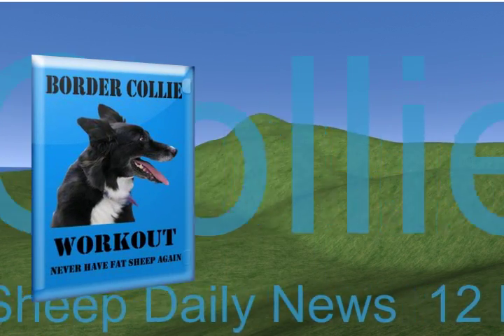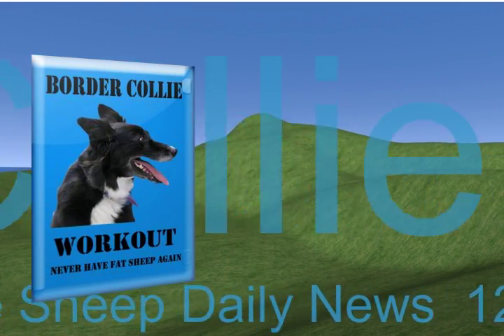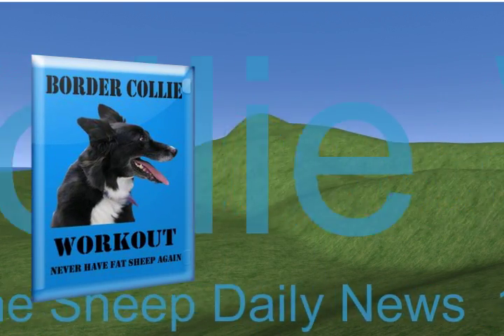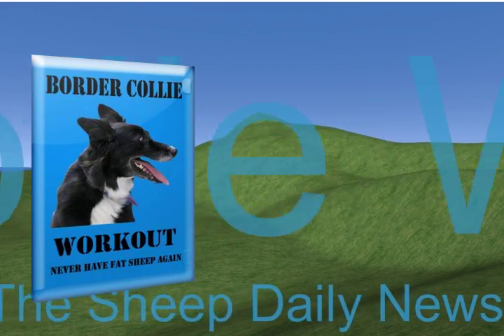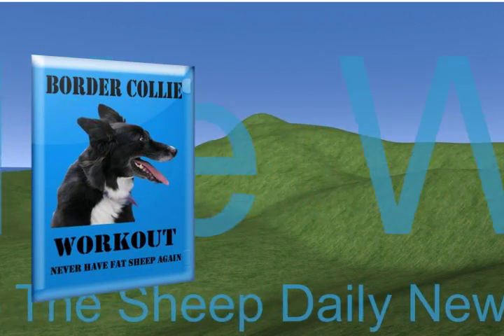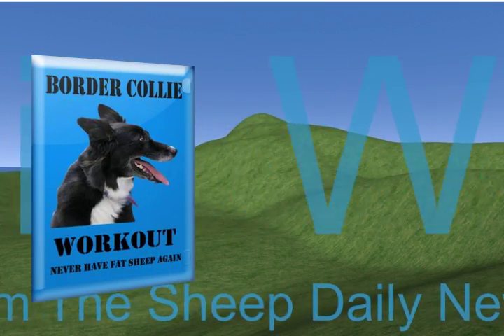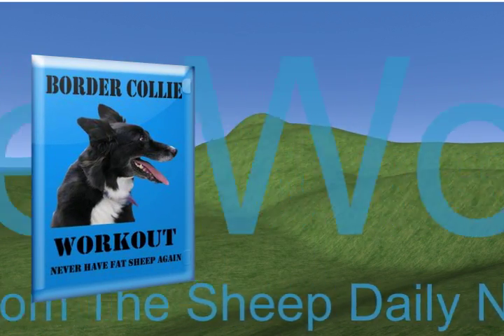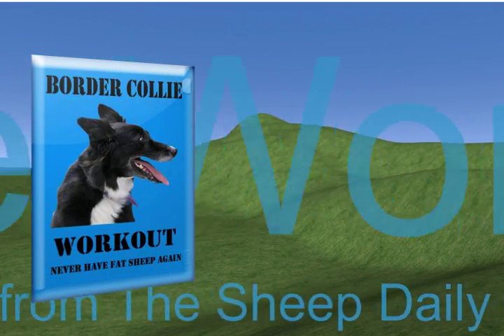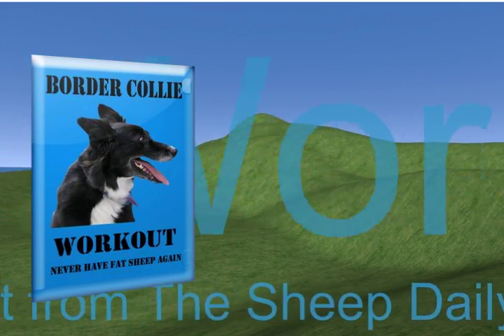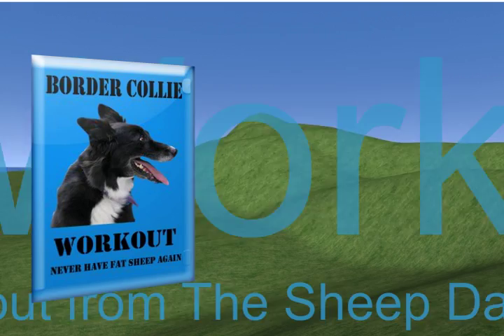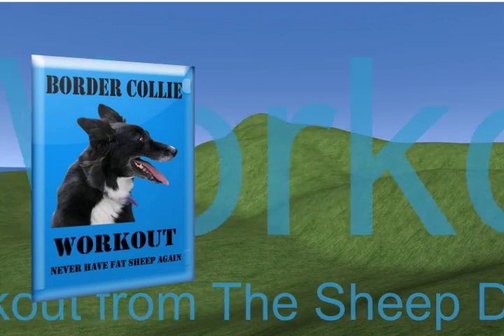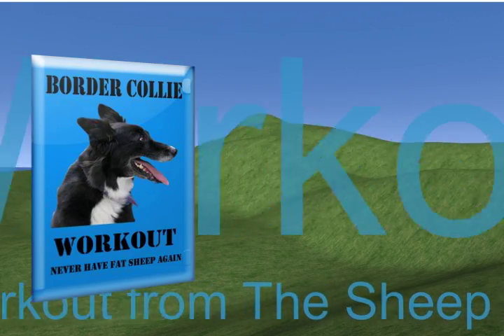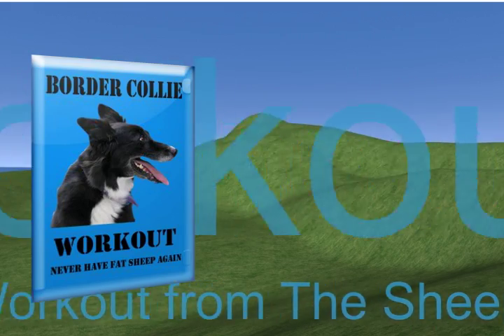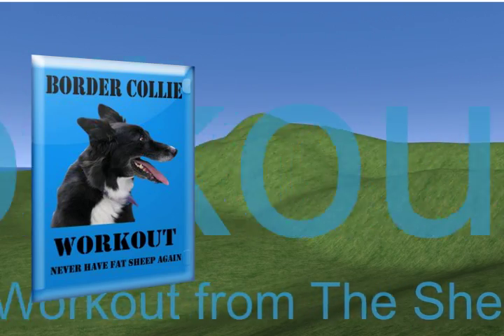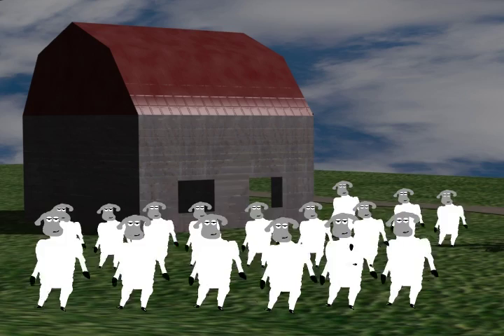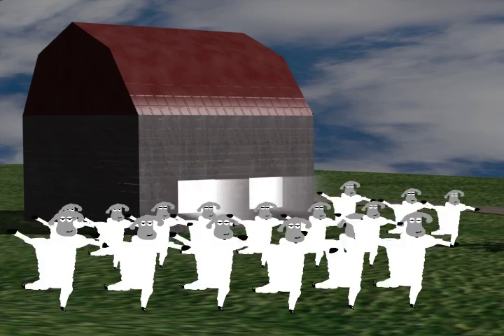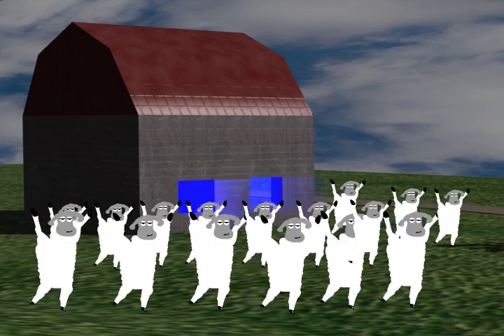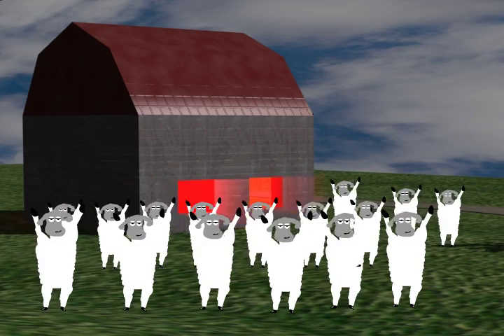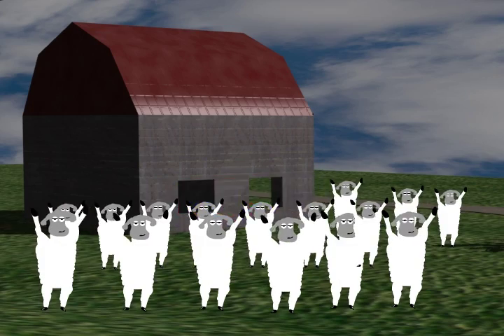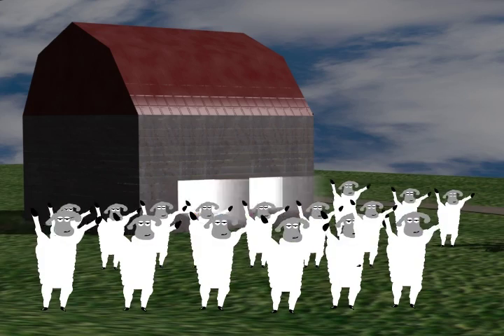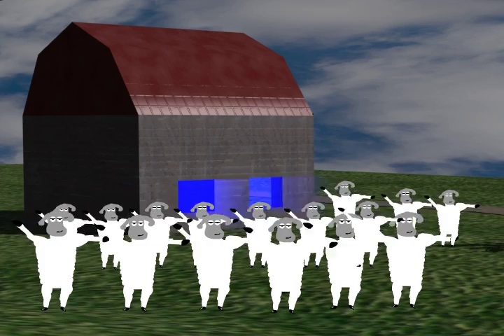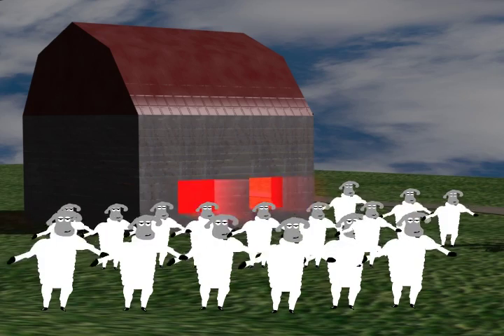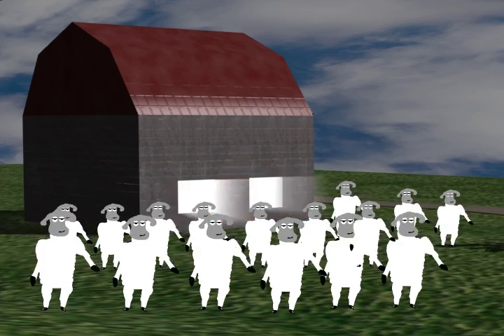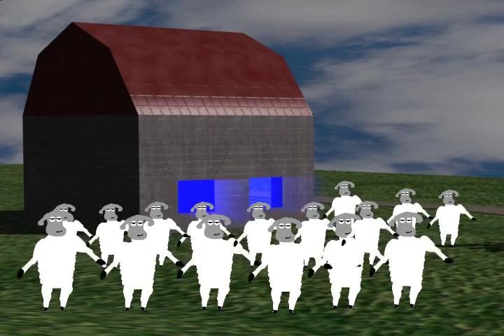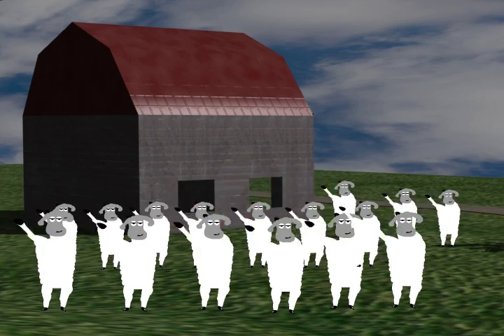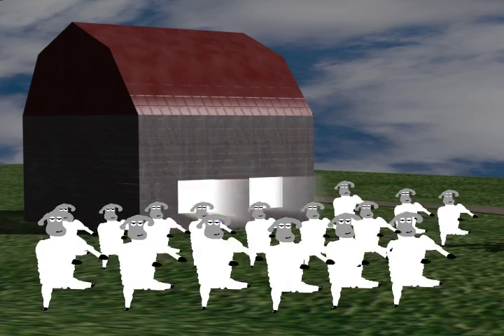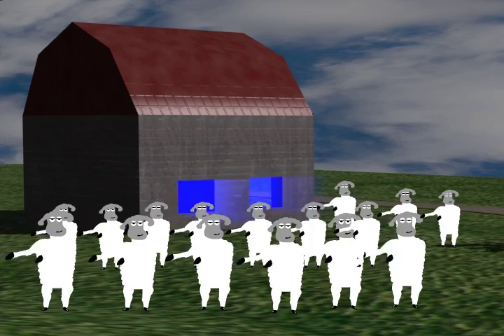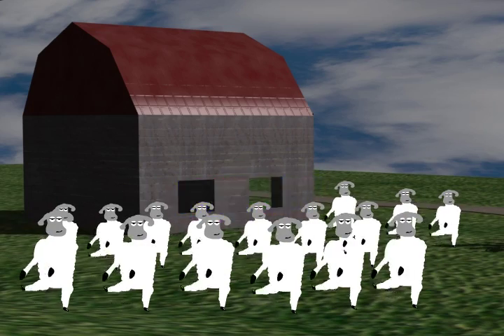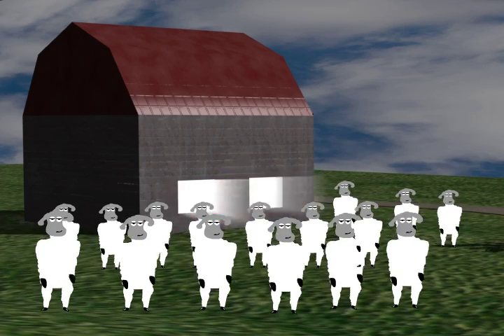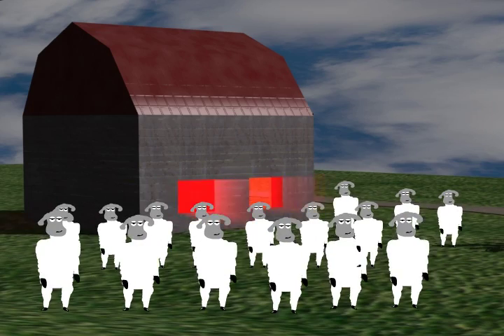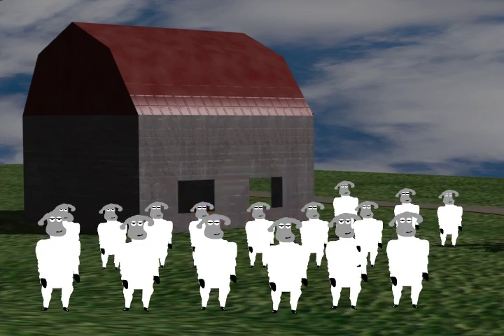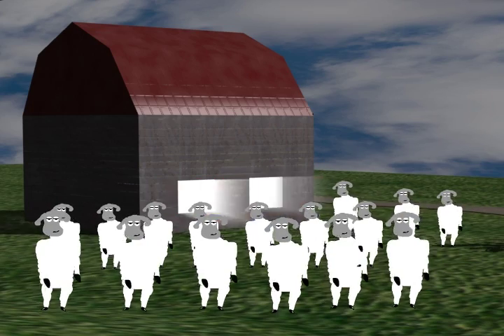This is a limited time offer. Void where prohibited. Don't pass up the opportunity to own this marvellous system.